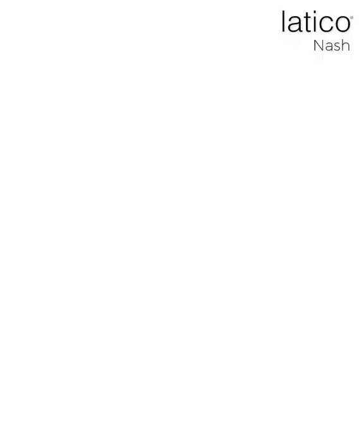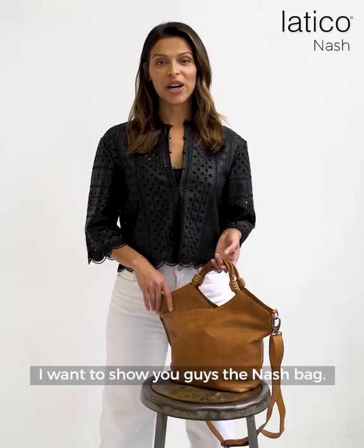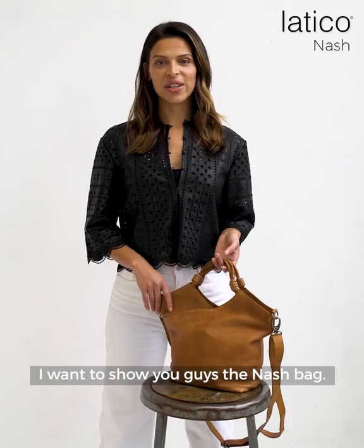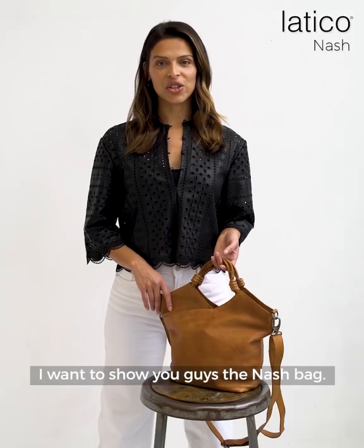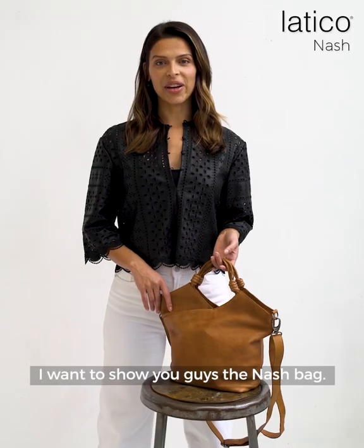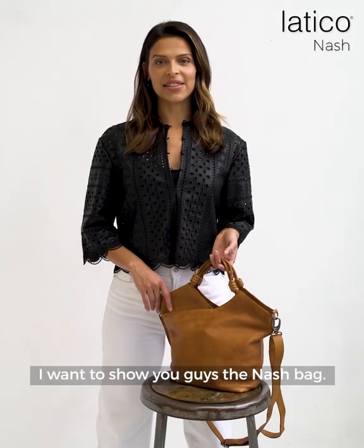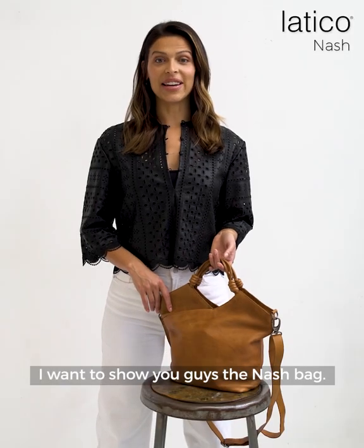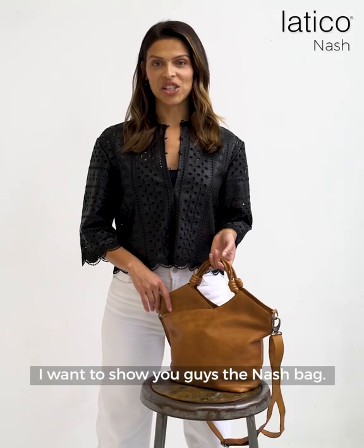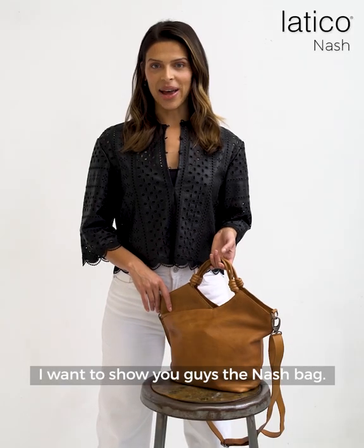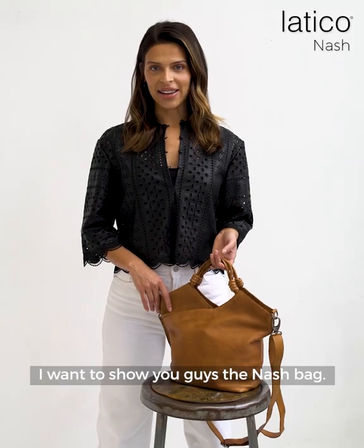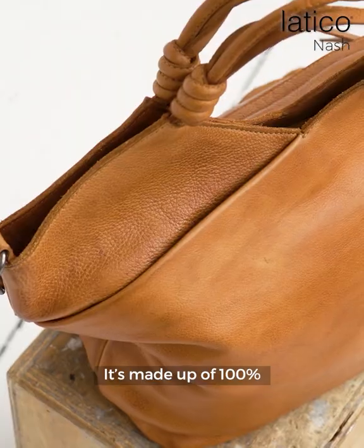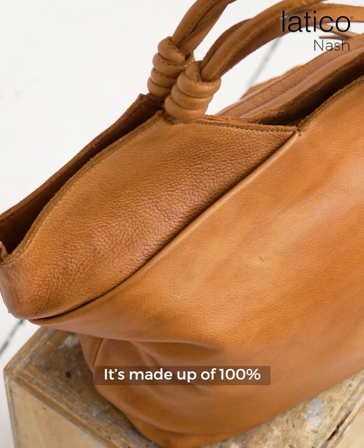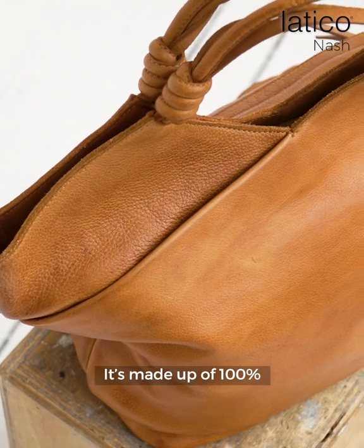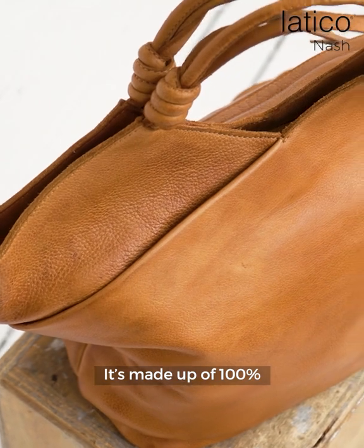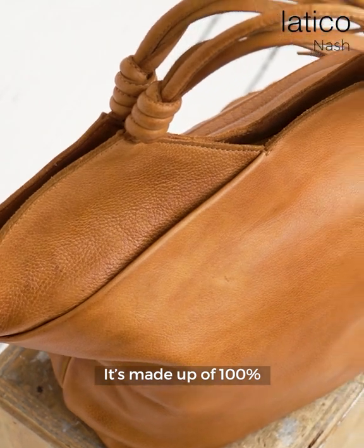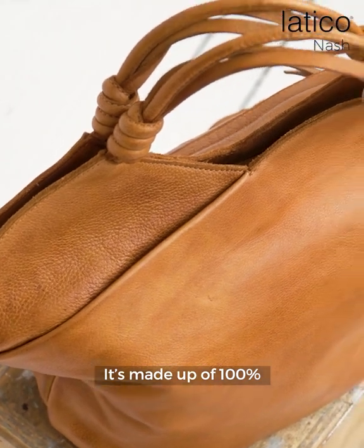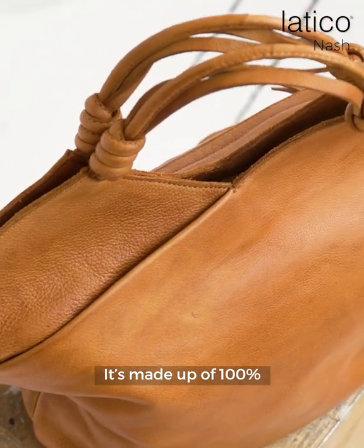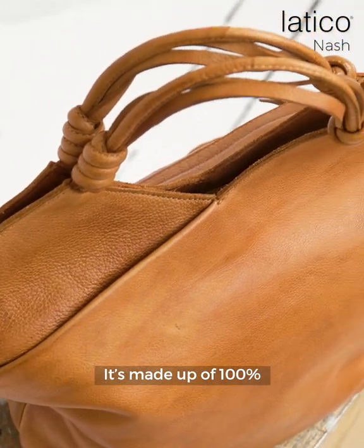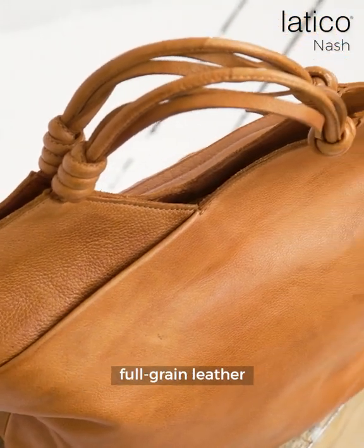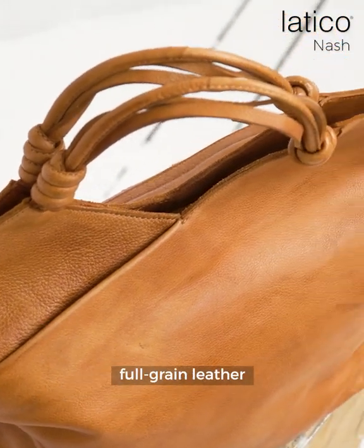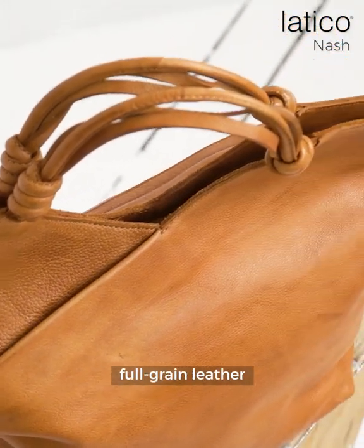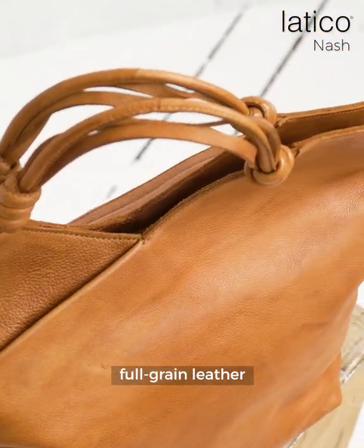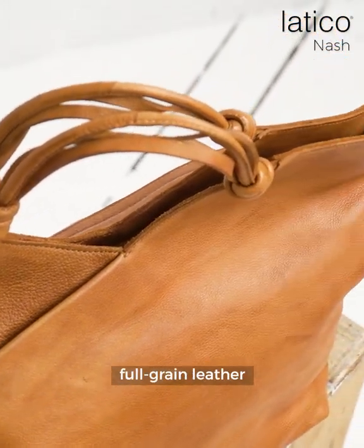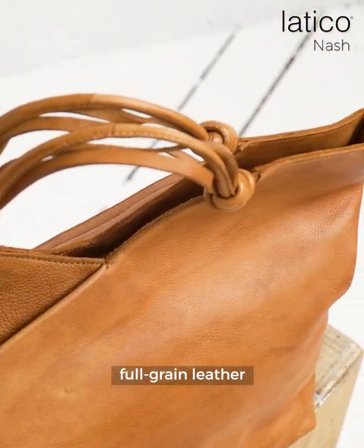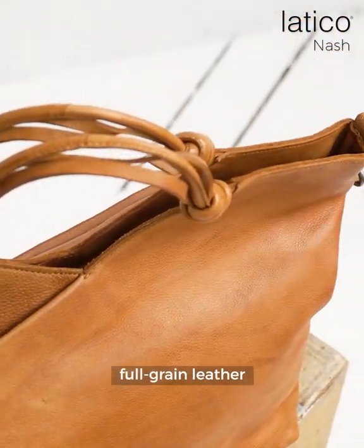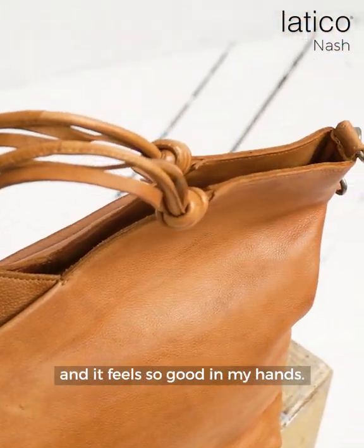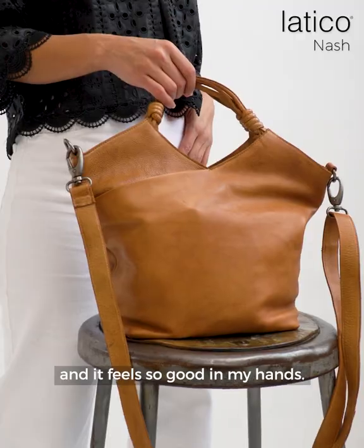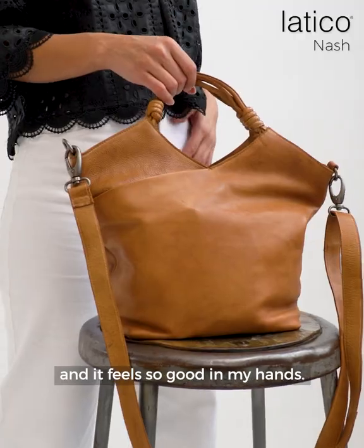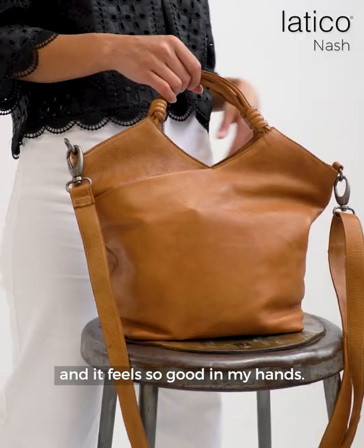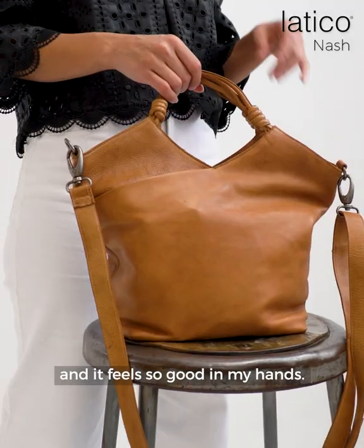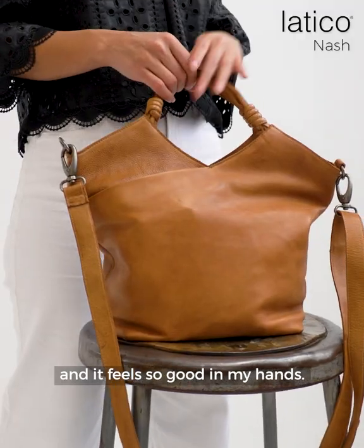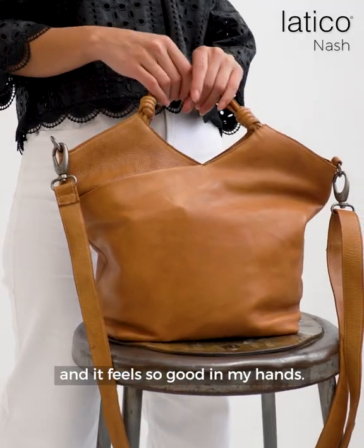I want to show you guys the Nash bag. It's made of 100% full grain leather, and it feels so good in my hands.